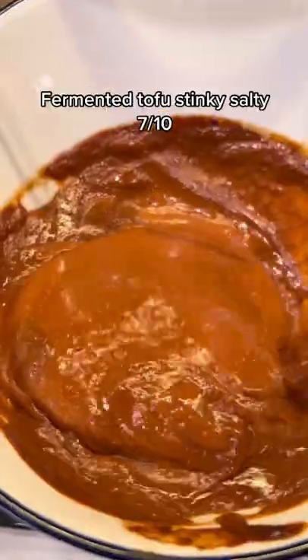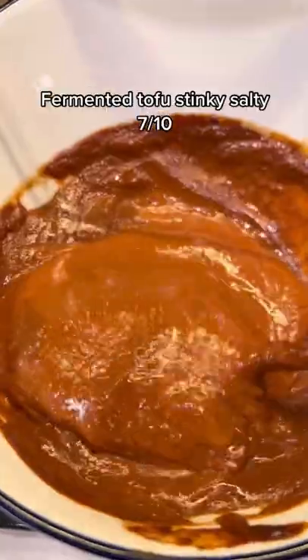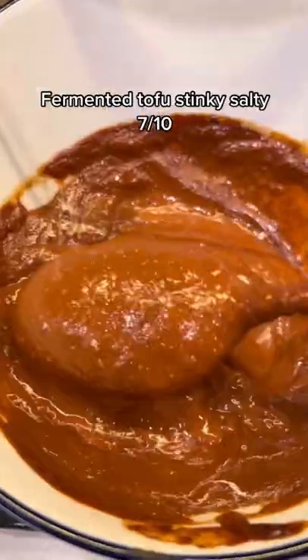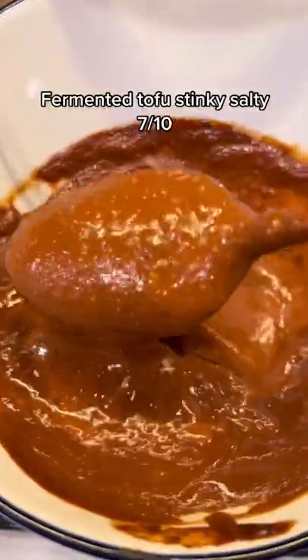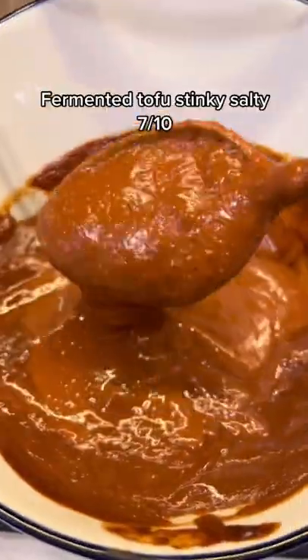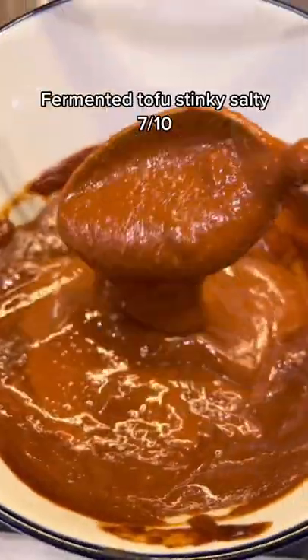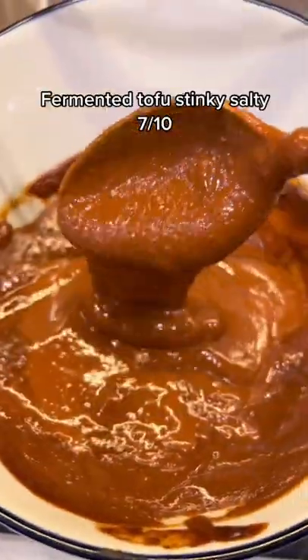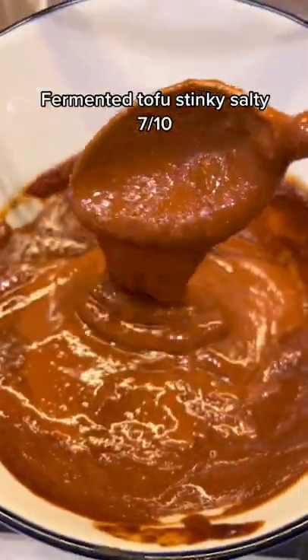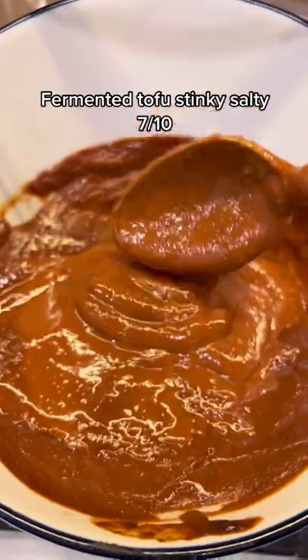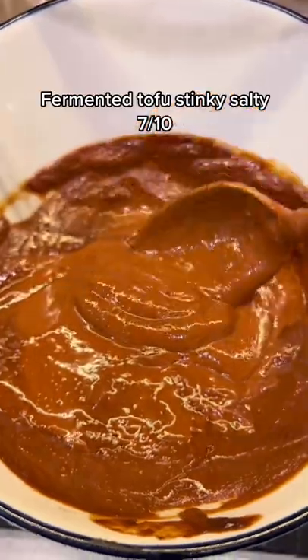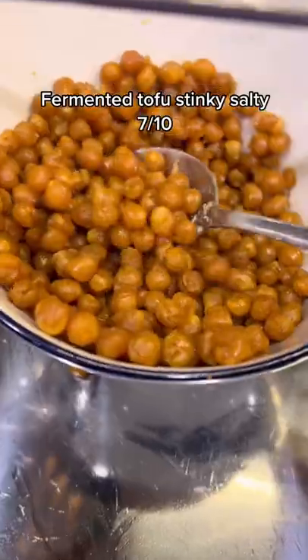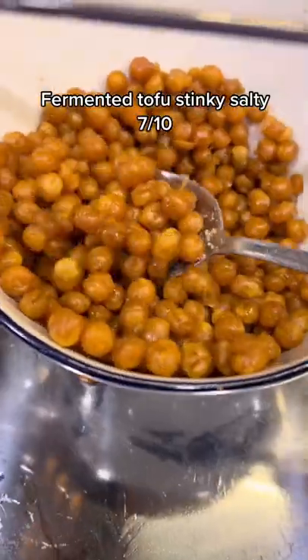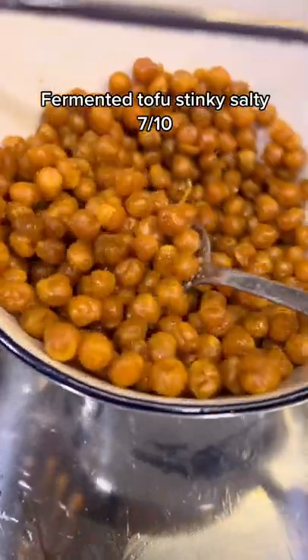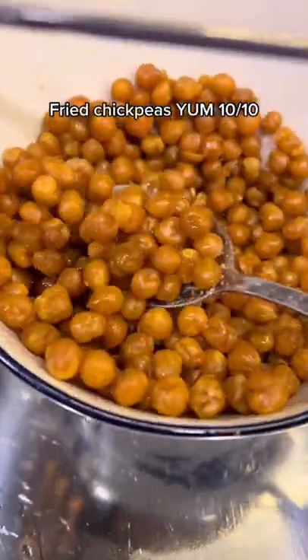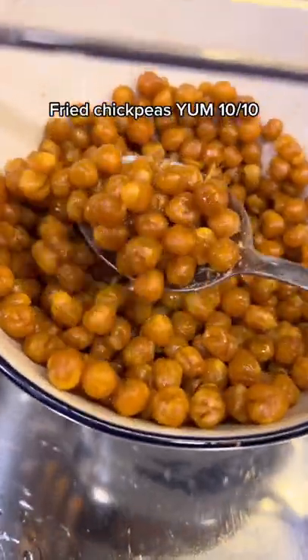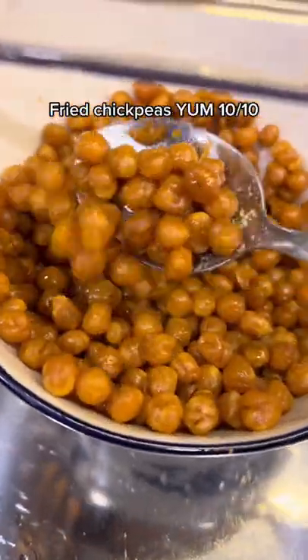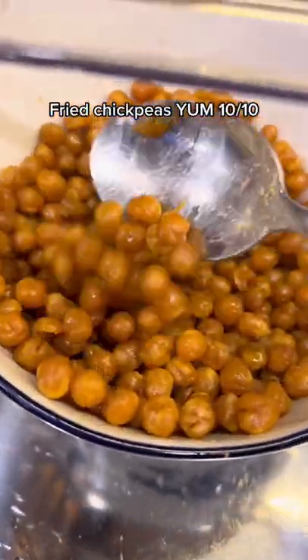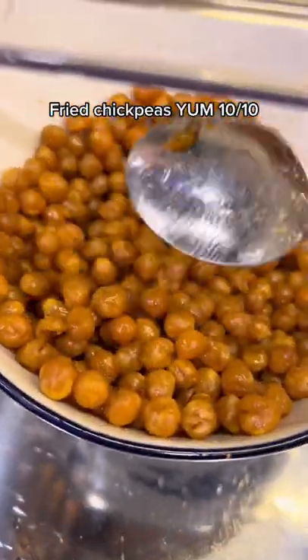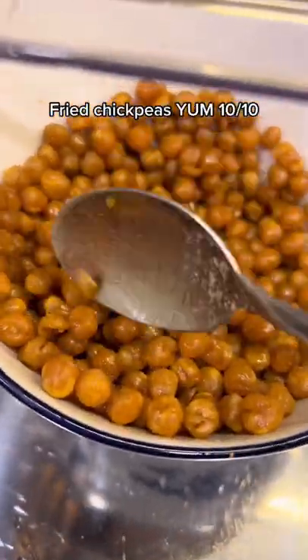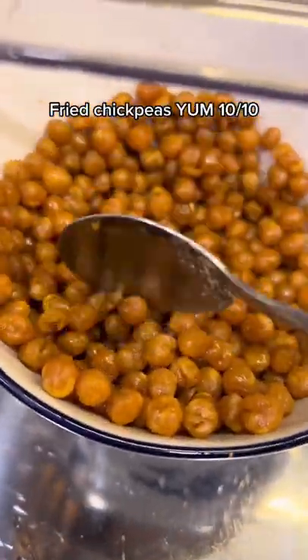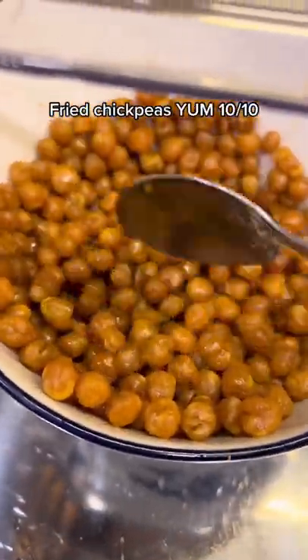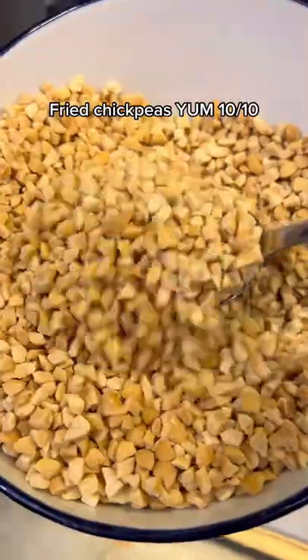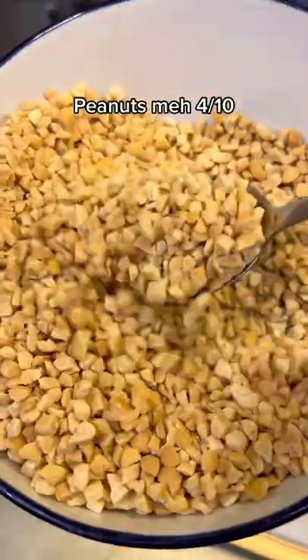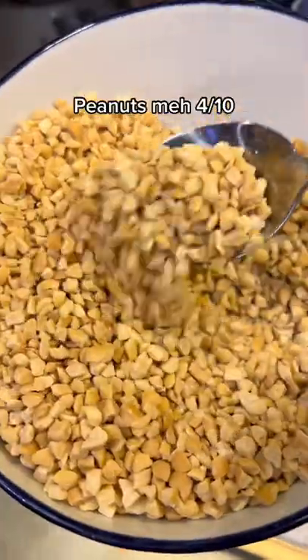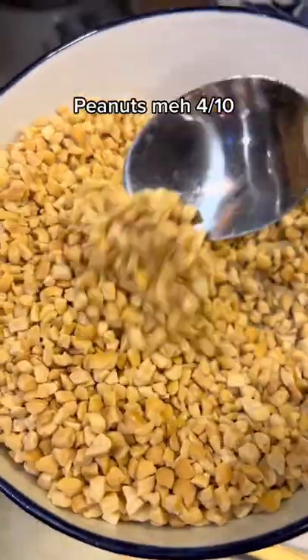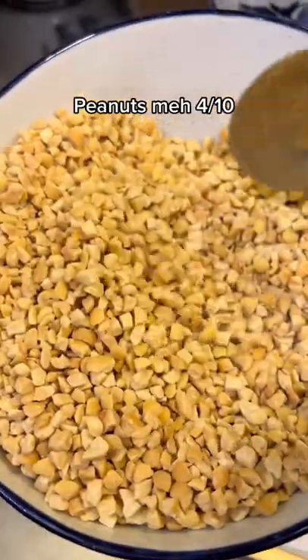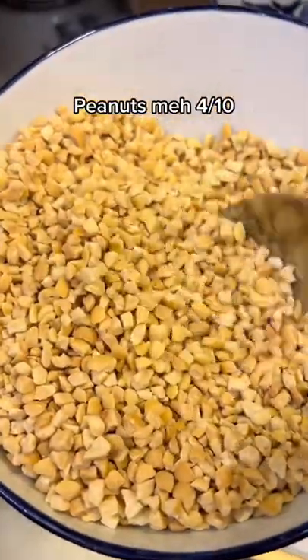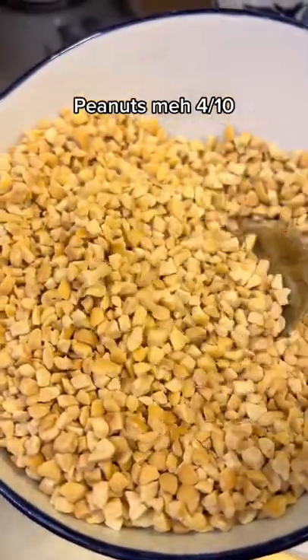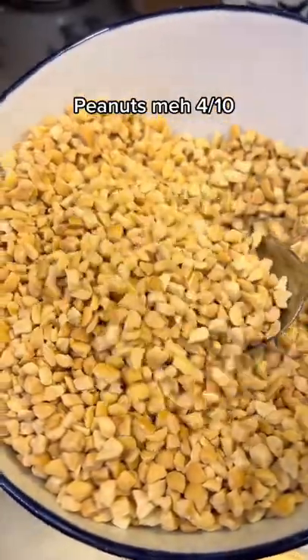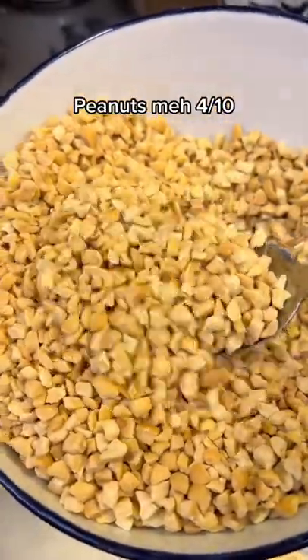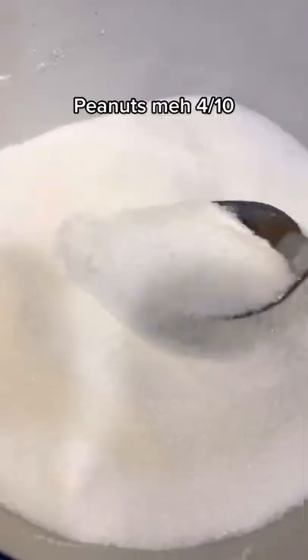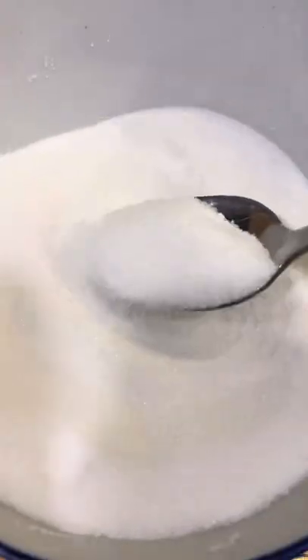Fermented tofu — stinky, salty — 7 out of 10. Fried chickpeas — yum — 10 out of 10. Peanuts — my score: 4 out of 10.